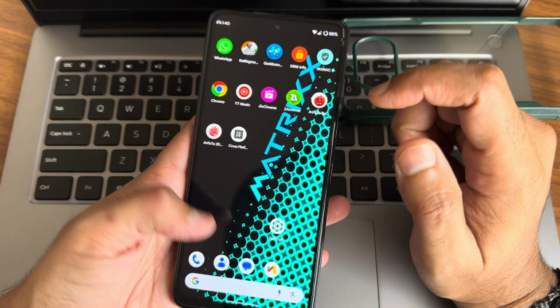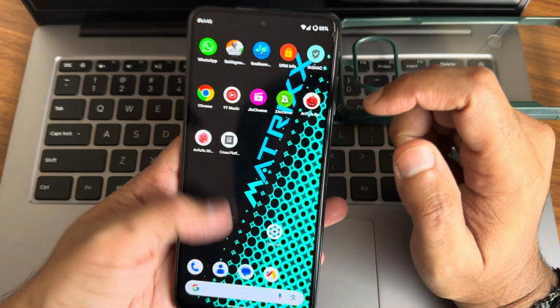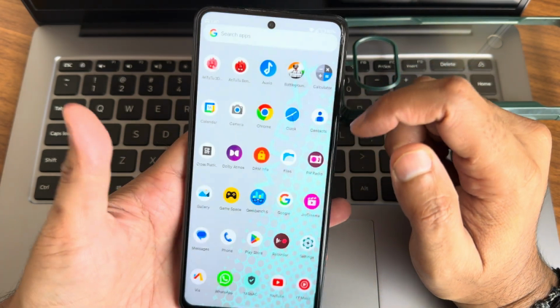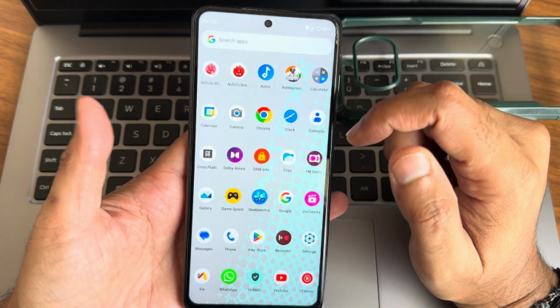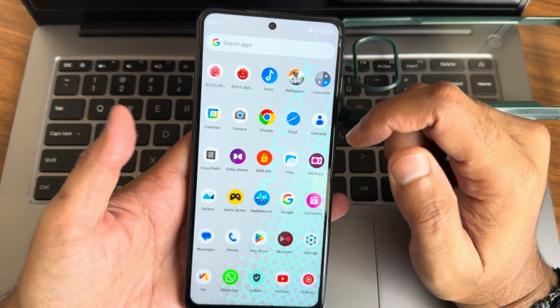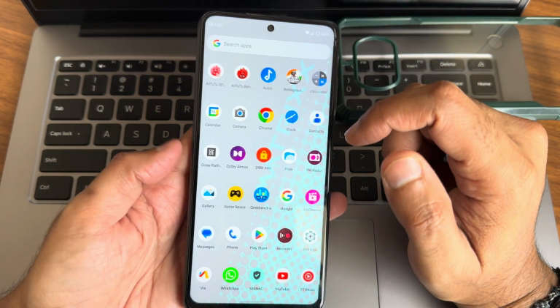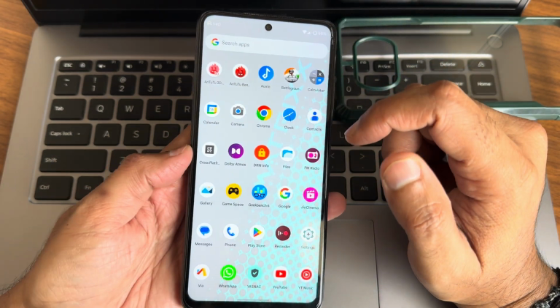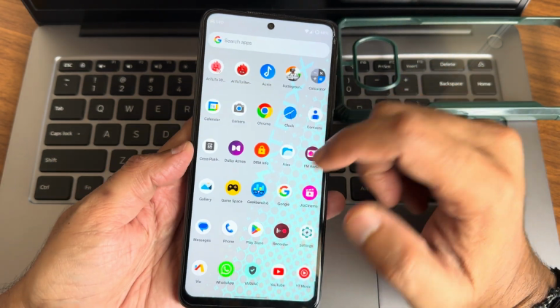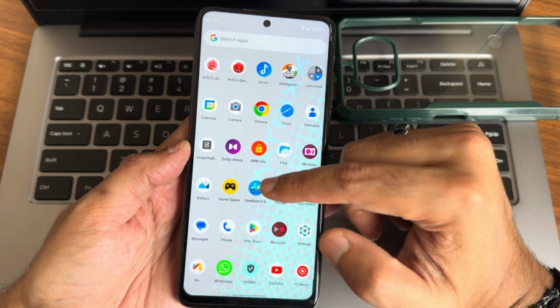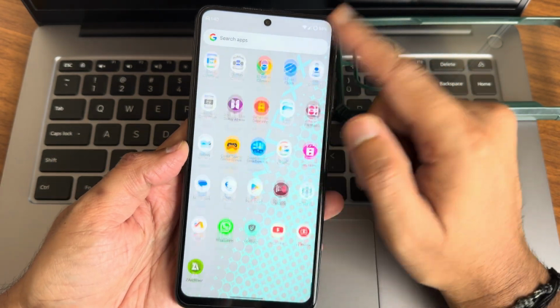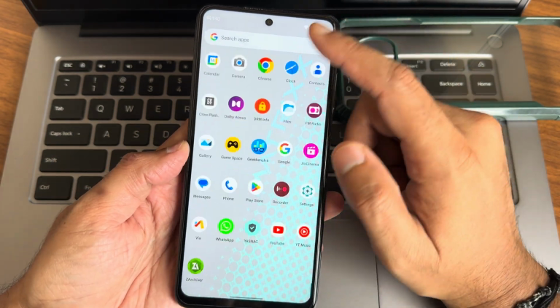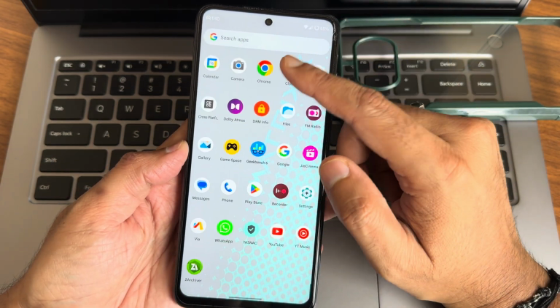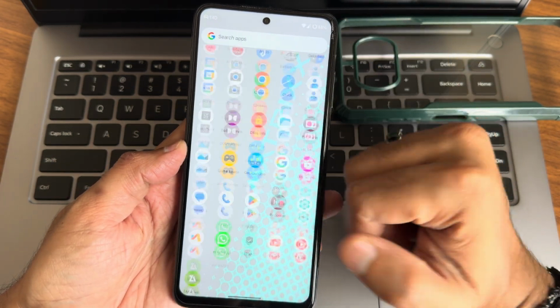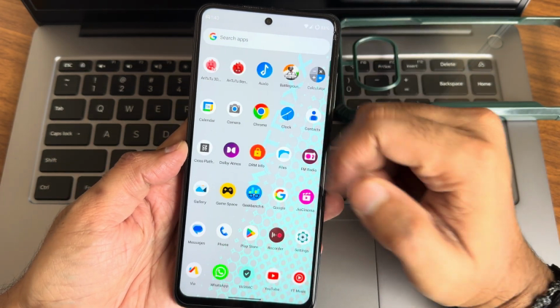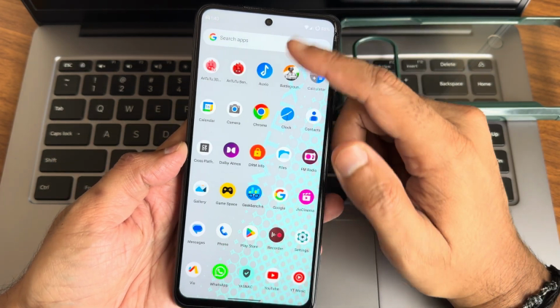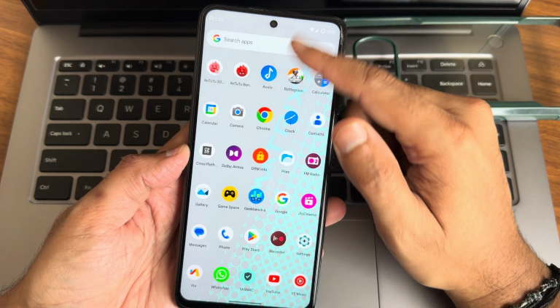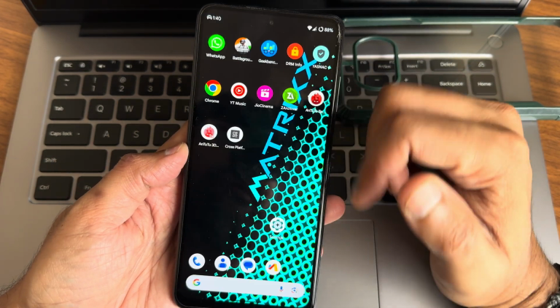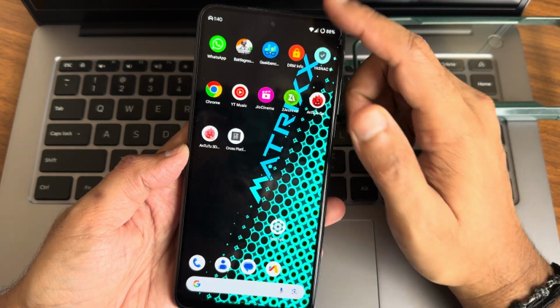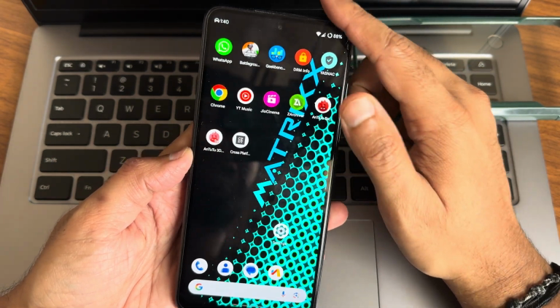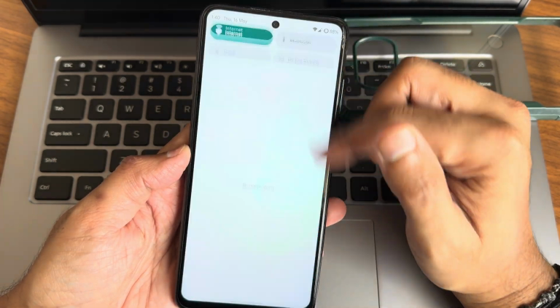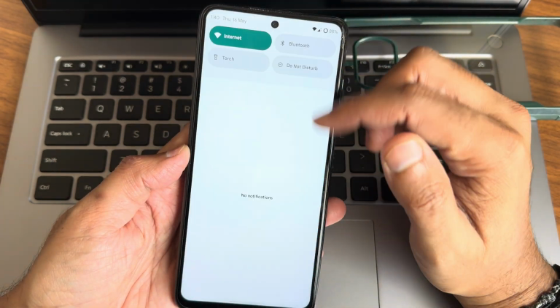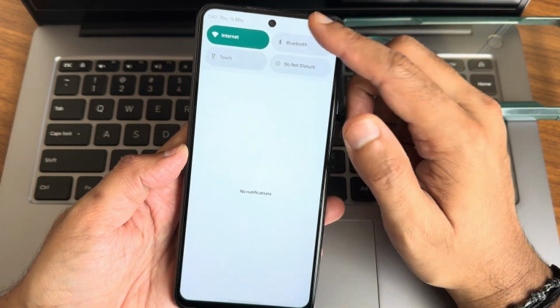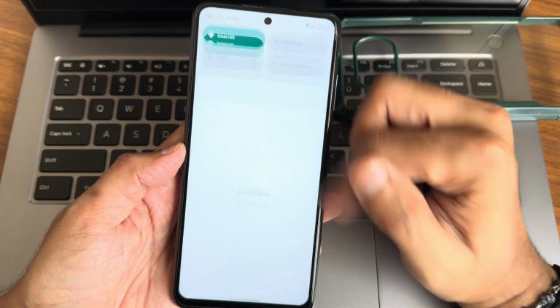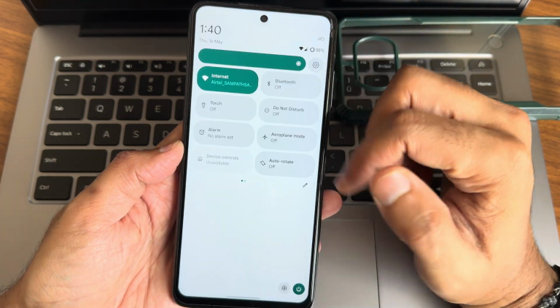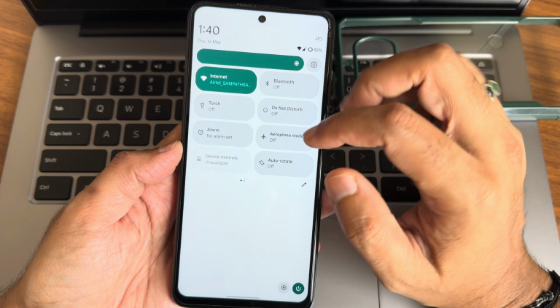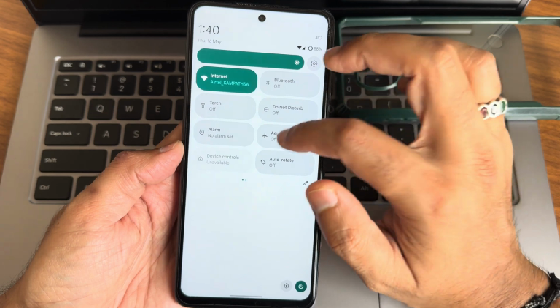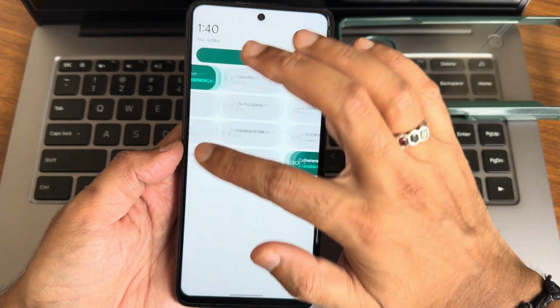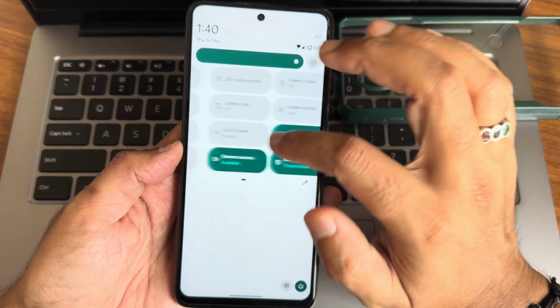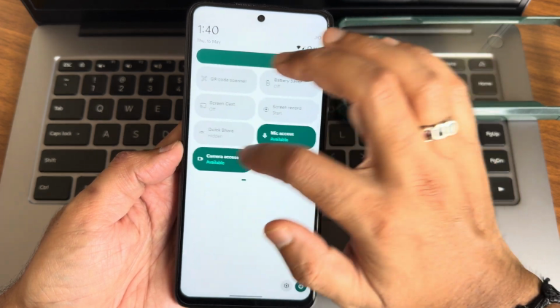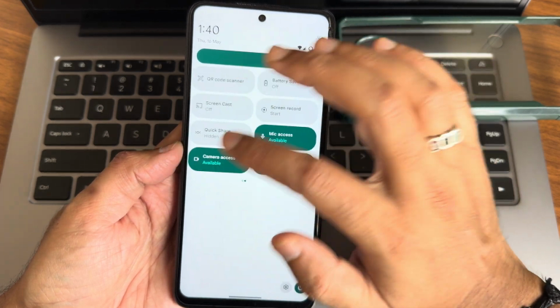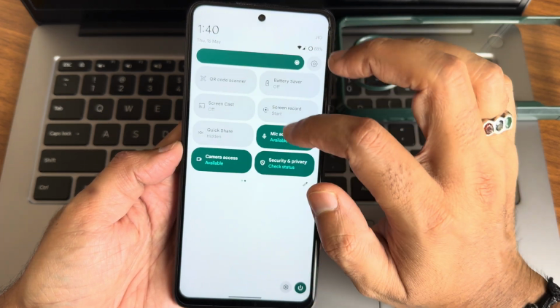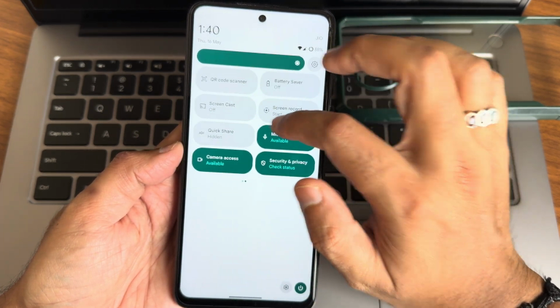This is the typical home screen, the app drawer with apps currently in use, and the quick settings toggles.